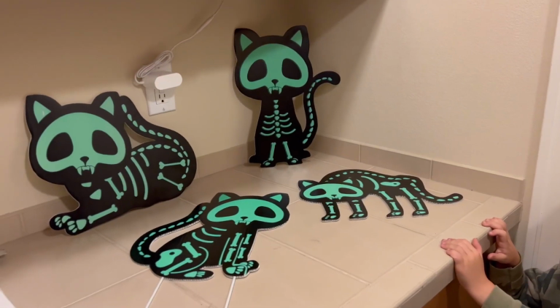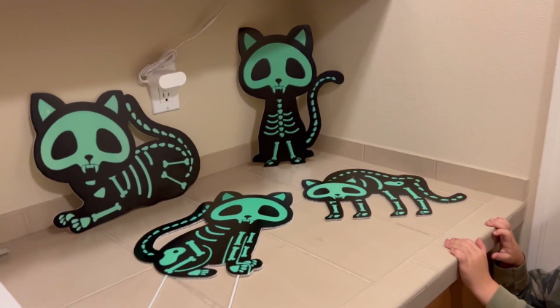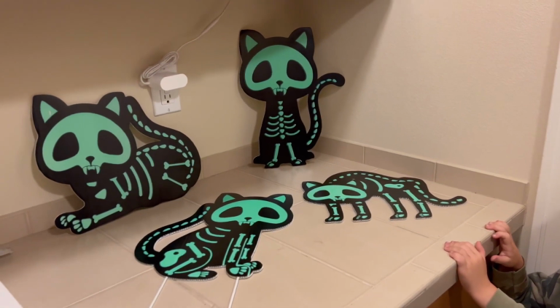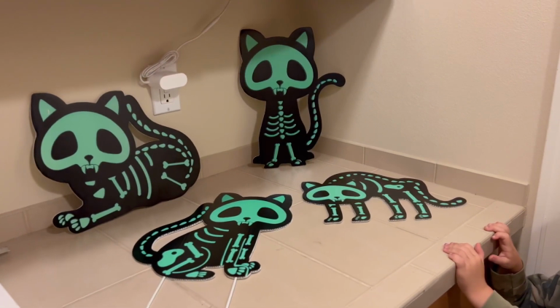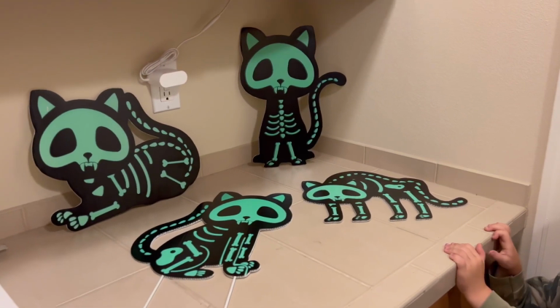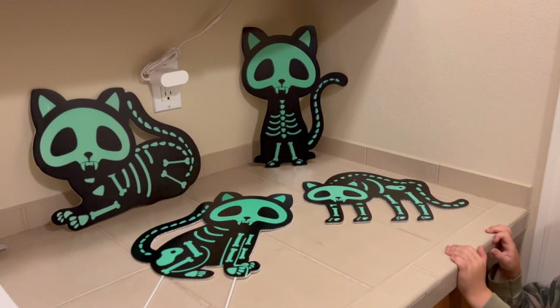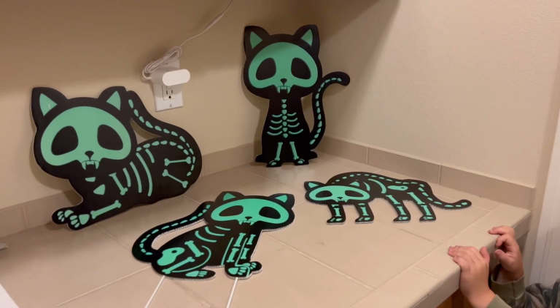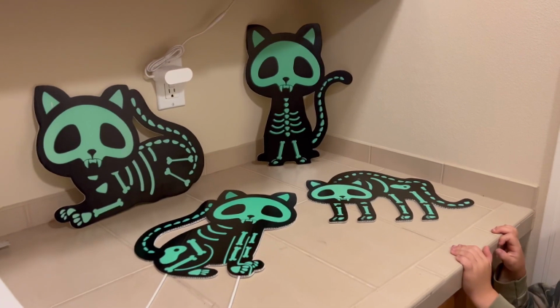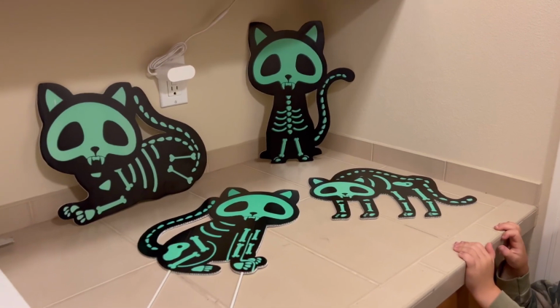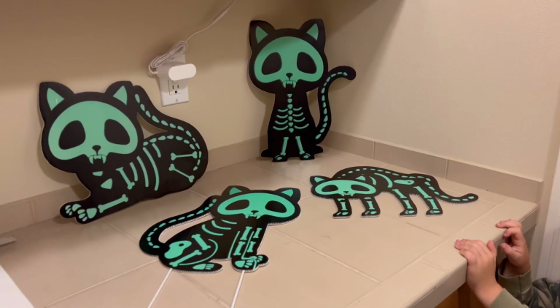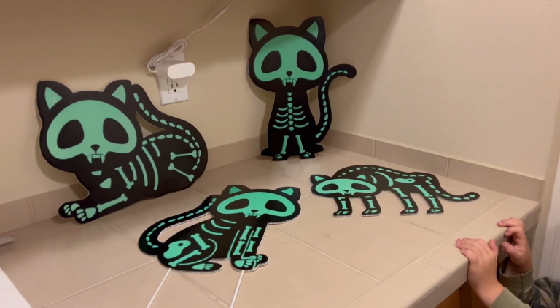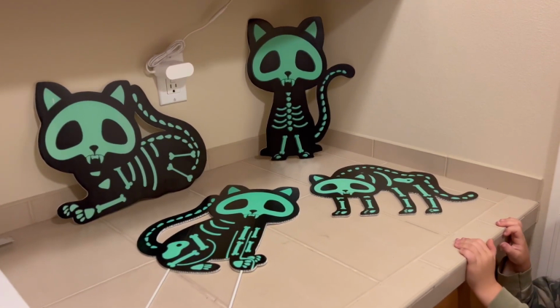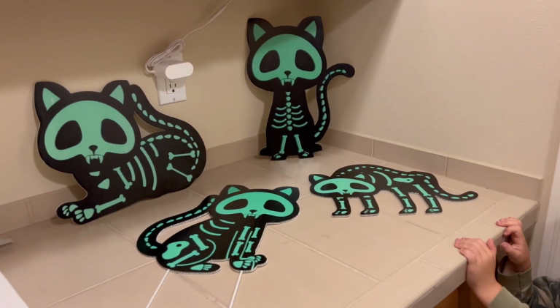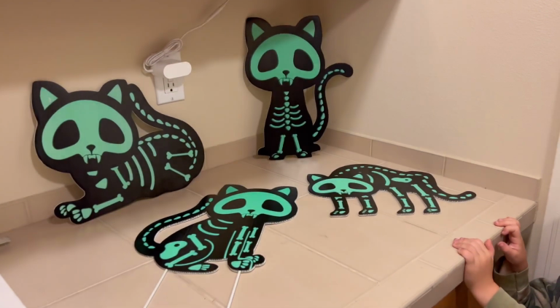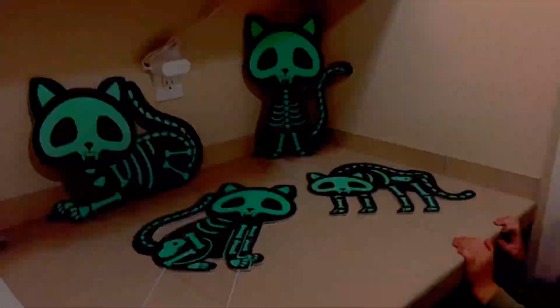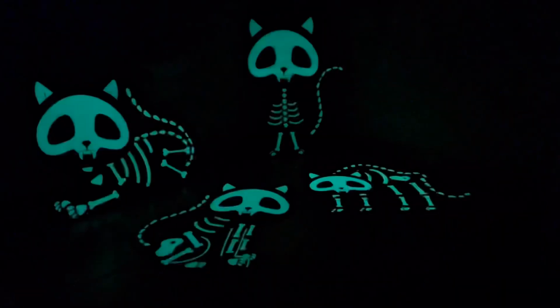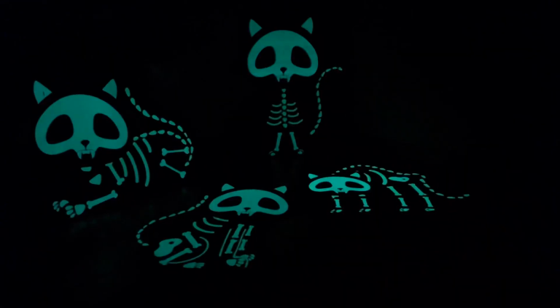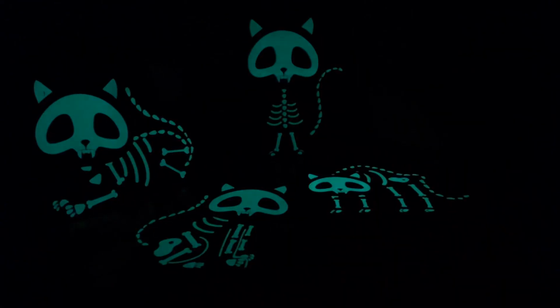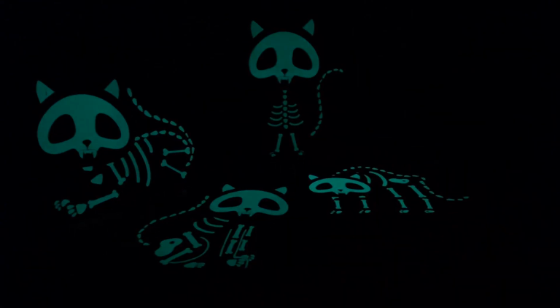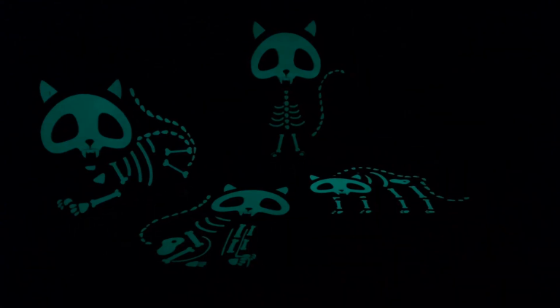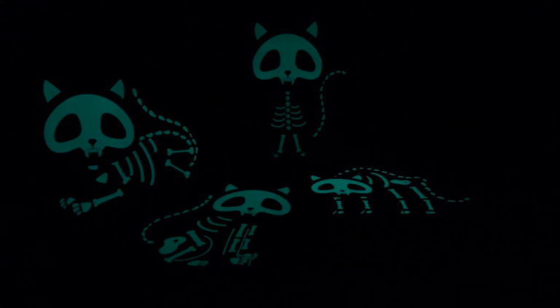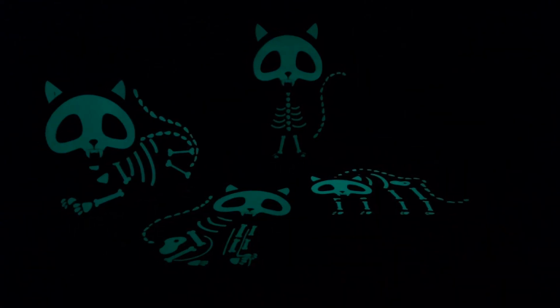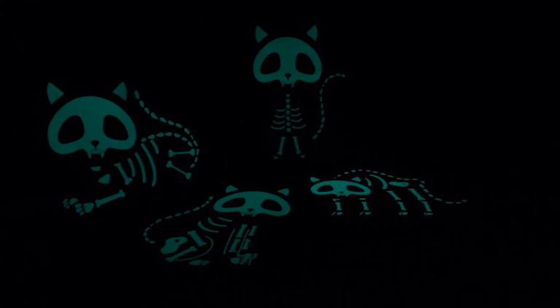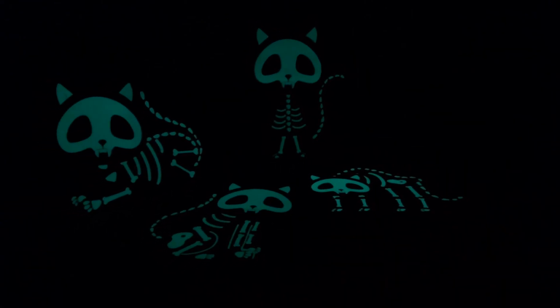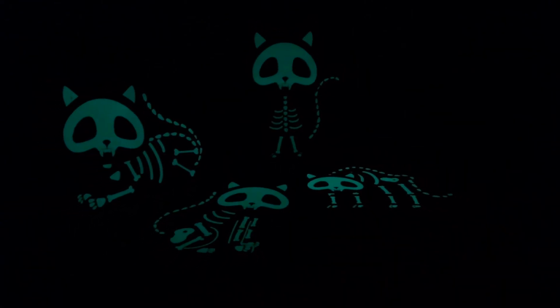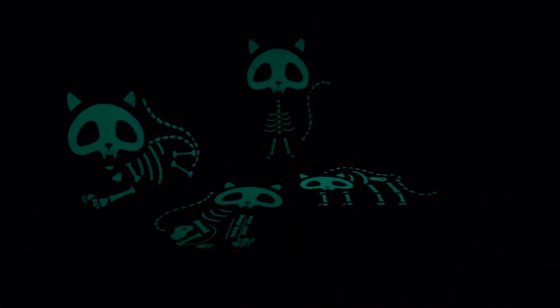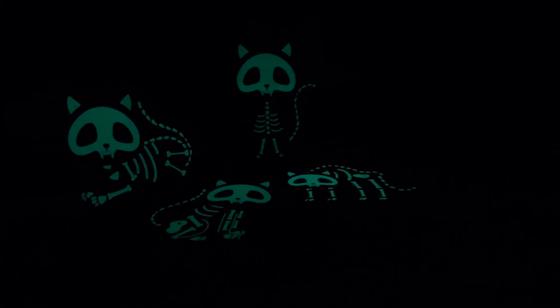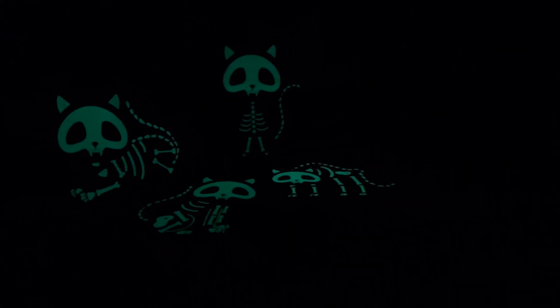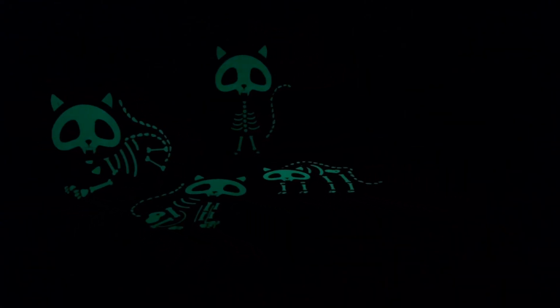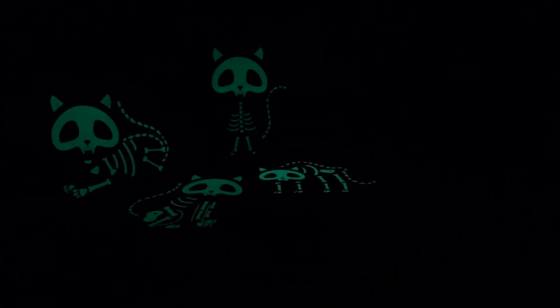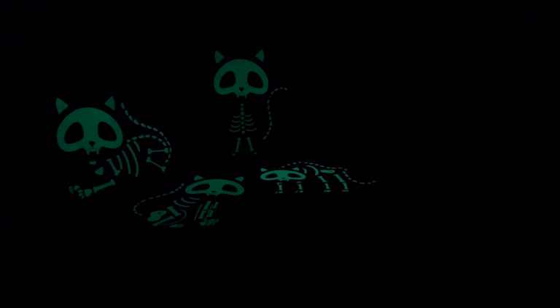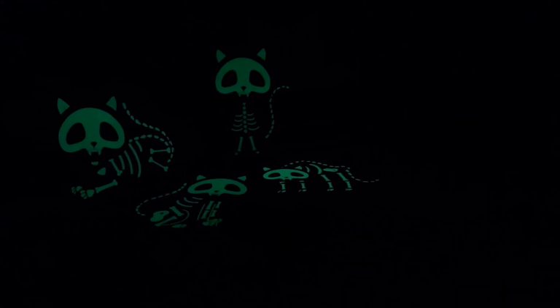Okay, so we're about to turn the lights off so you can see how they look in the dark. Whoa, look at how they glow!